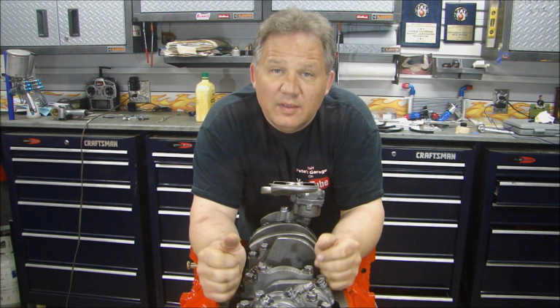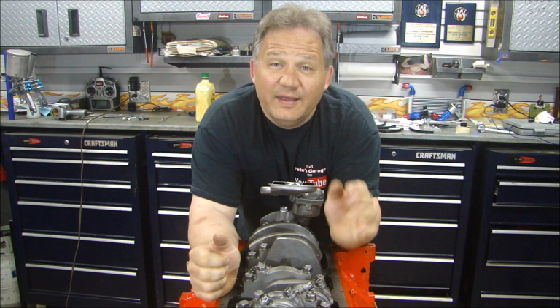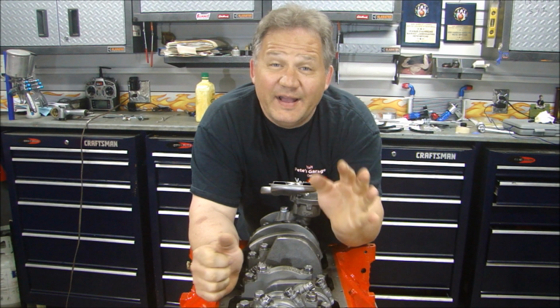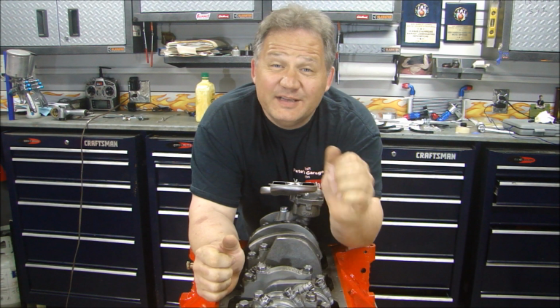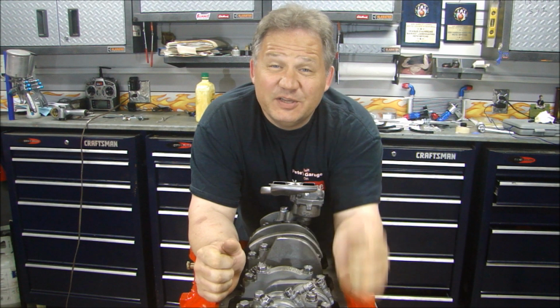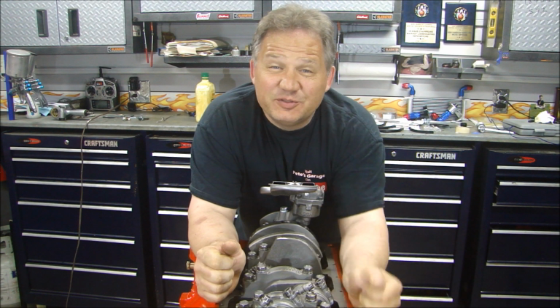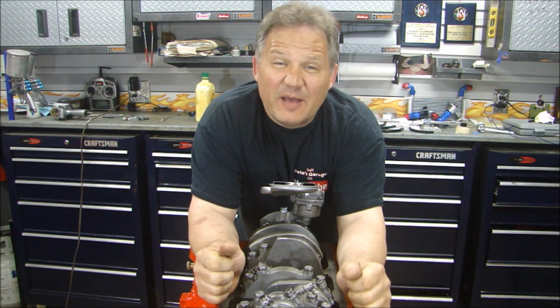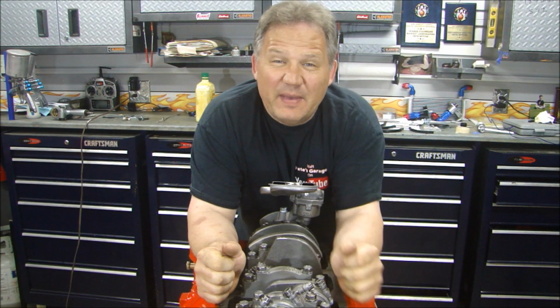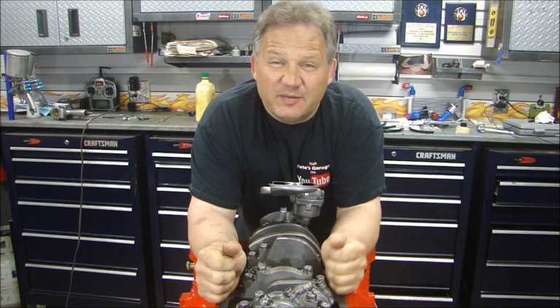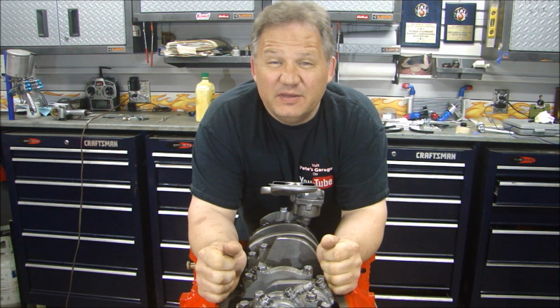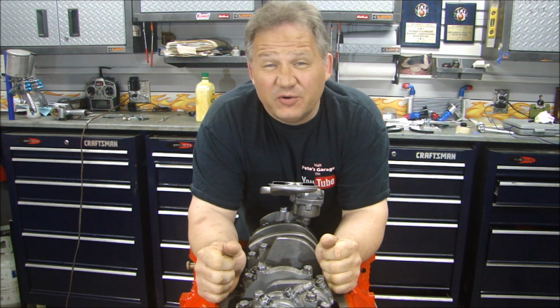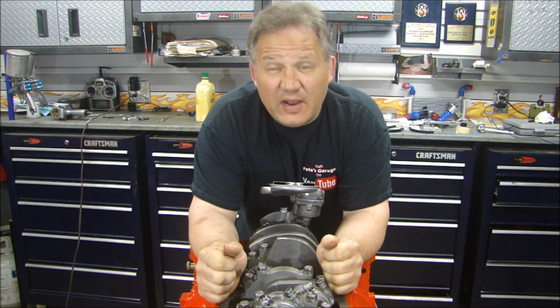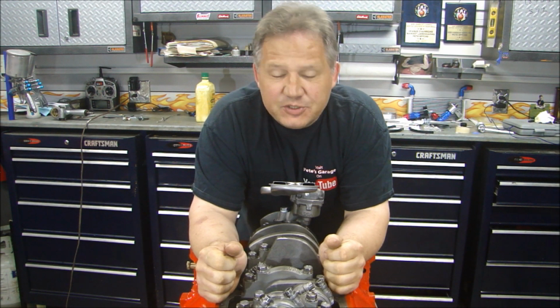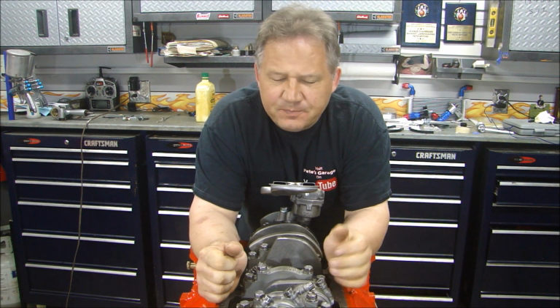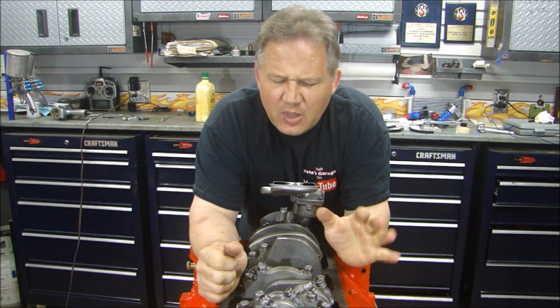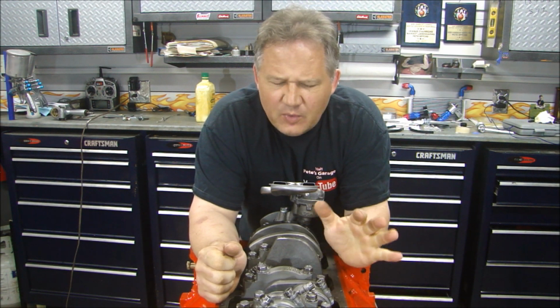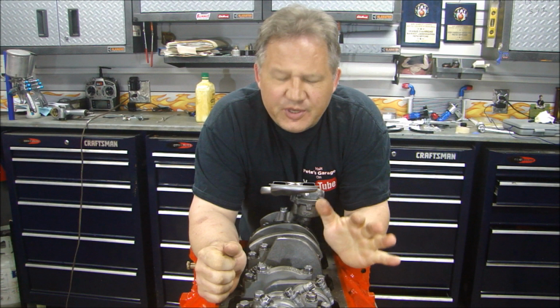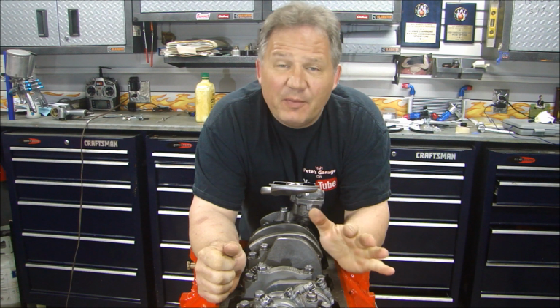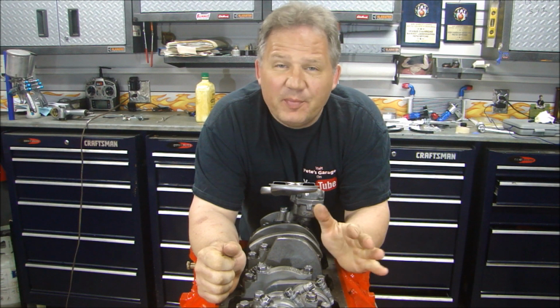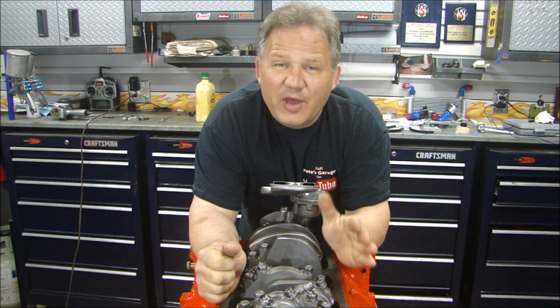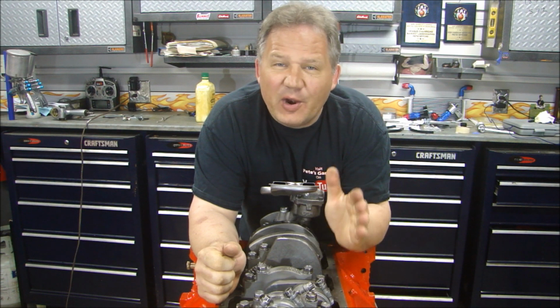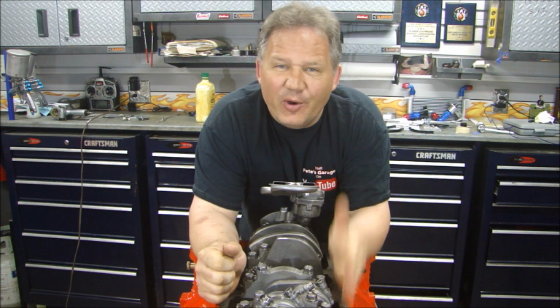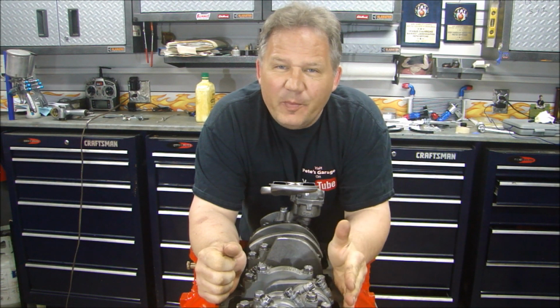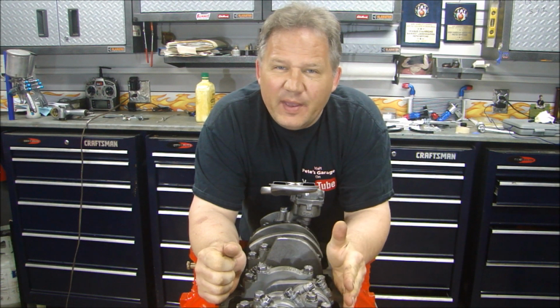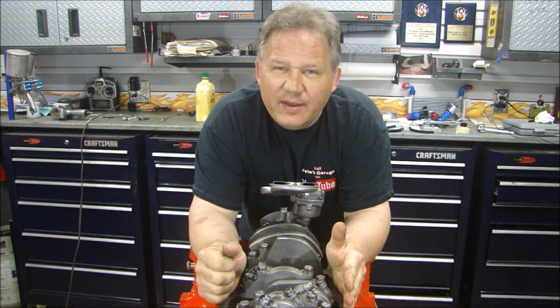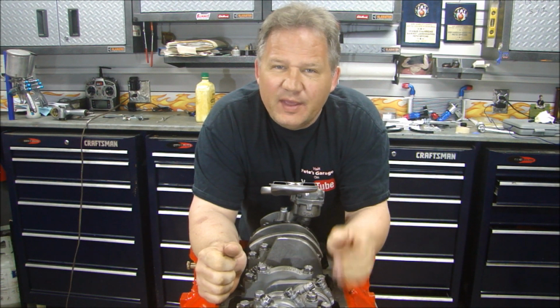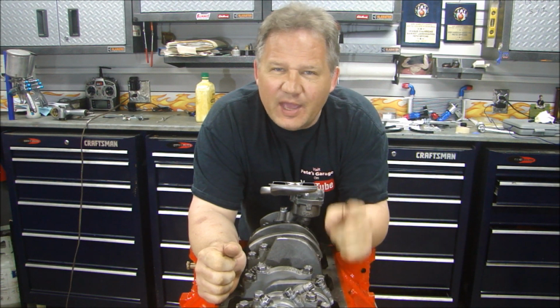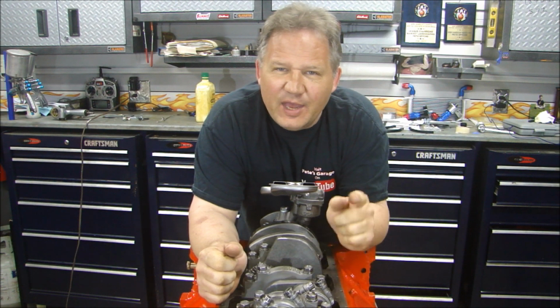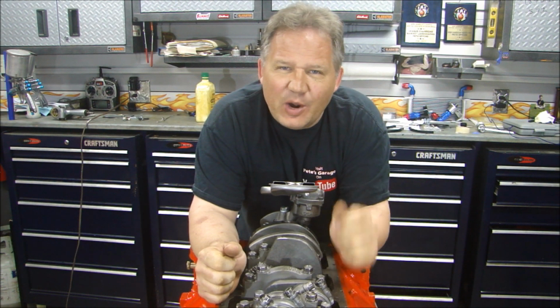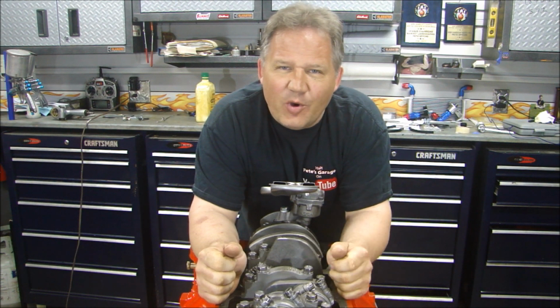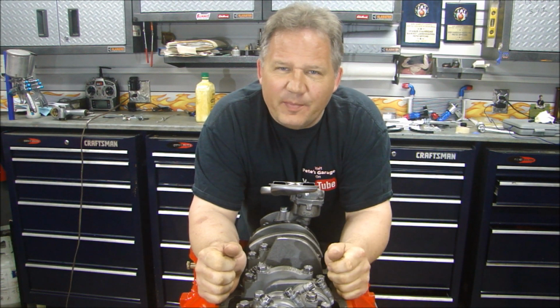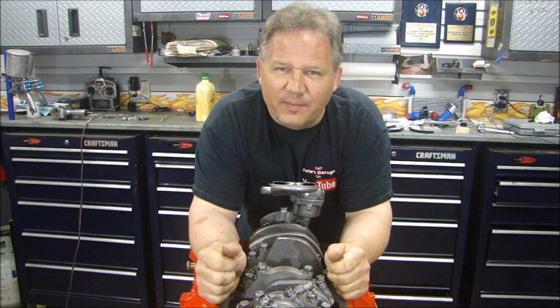Hey guys, thank you for stopping back at Pete's Garage. Today we're going to put on our oil pan and our water pump.